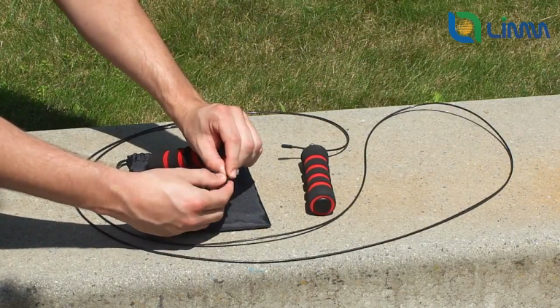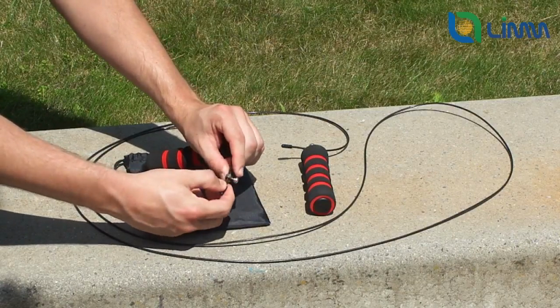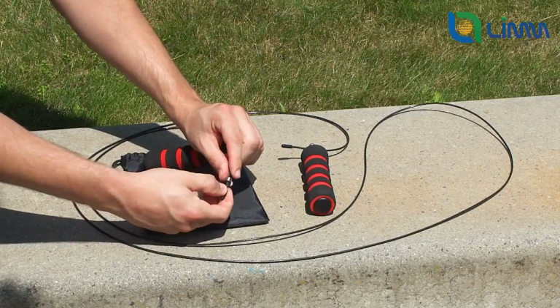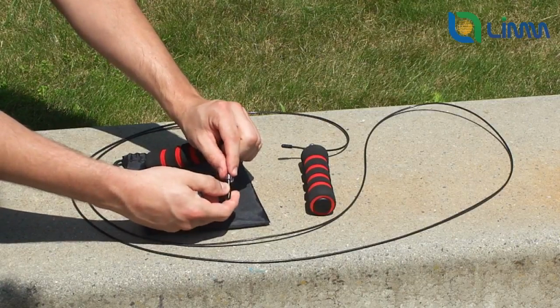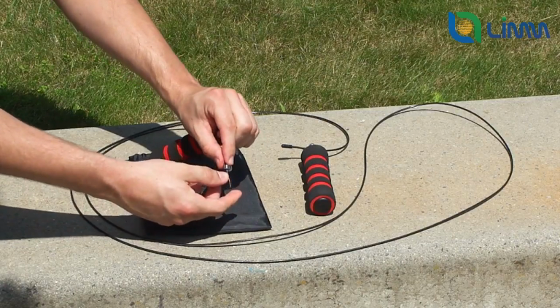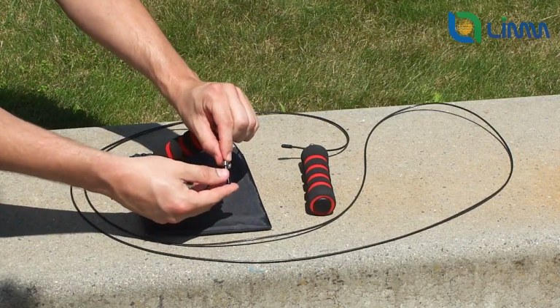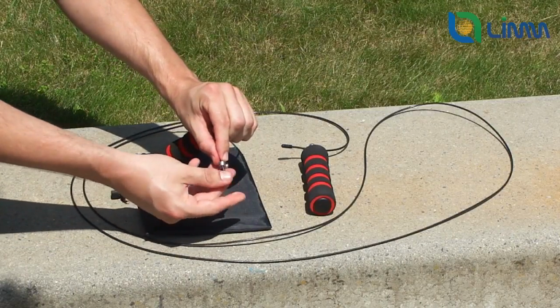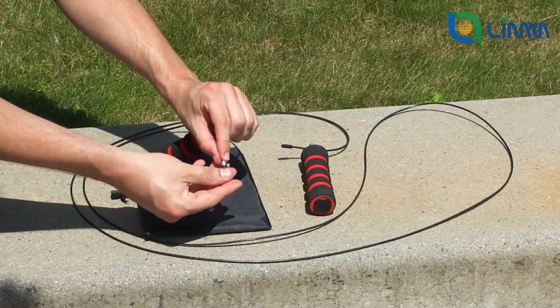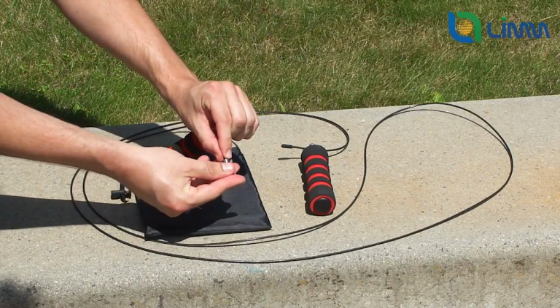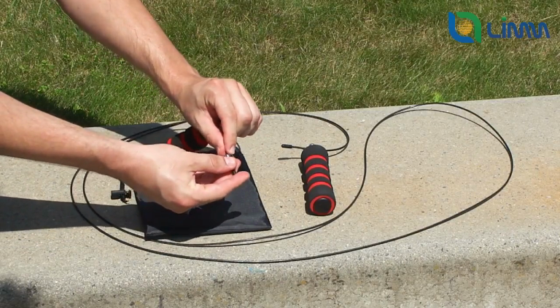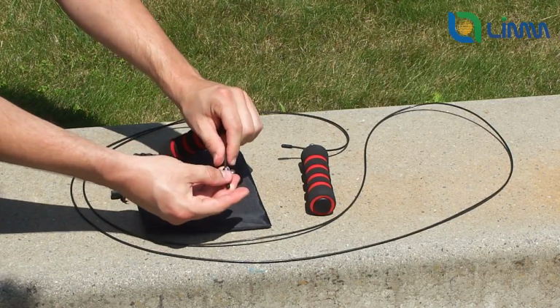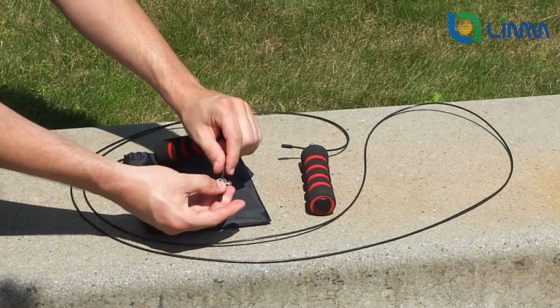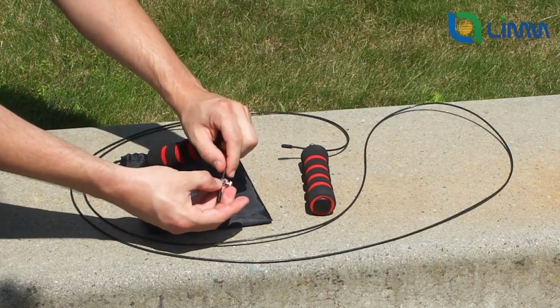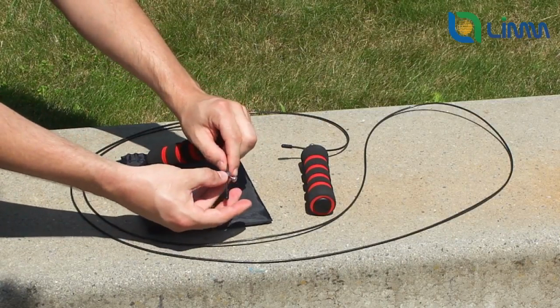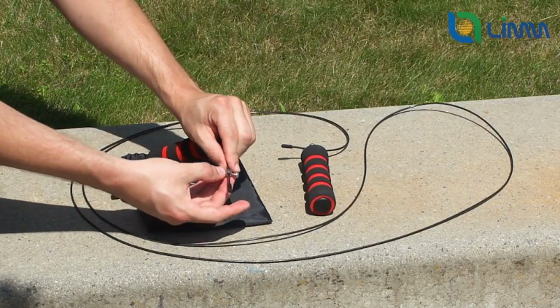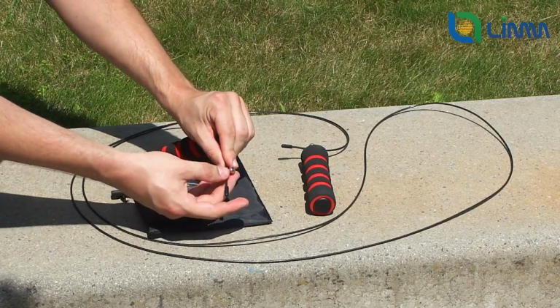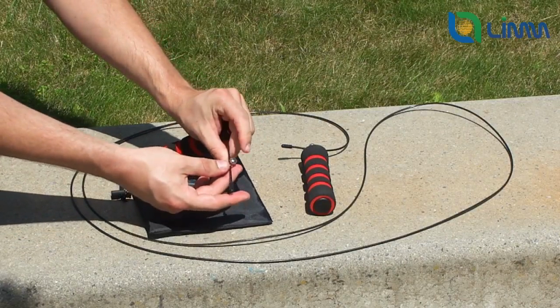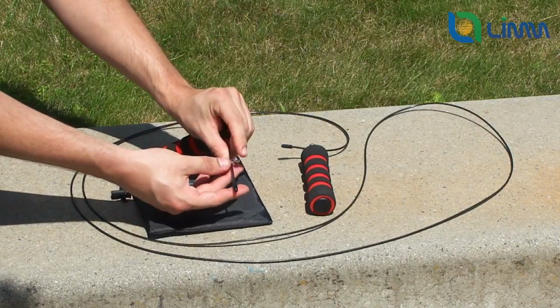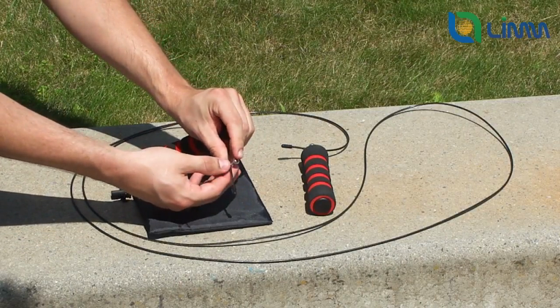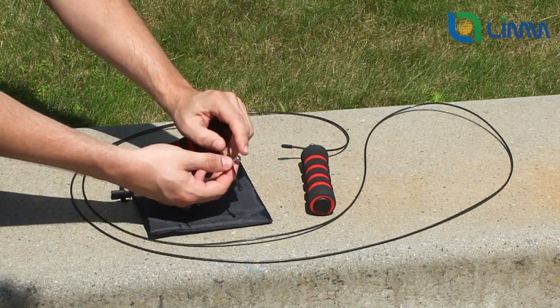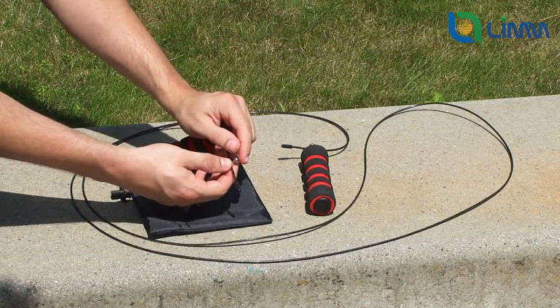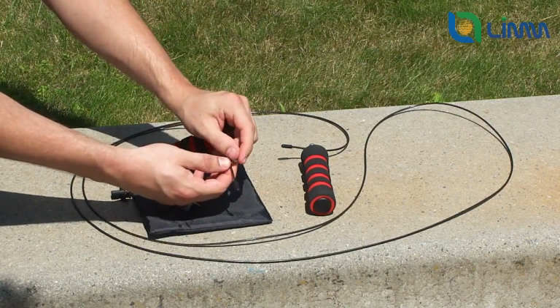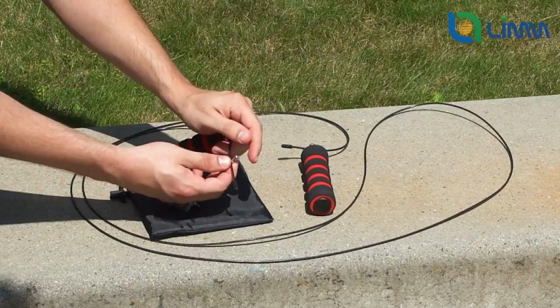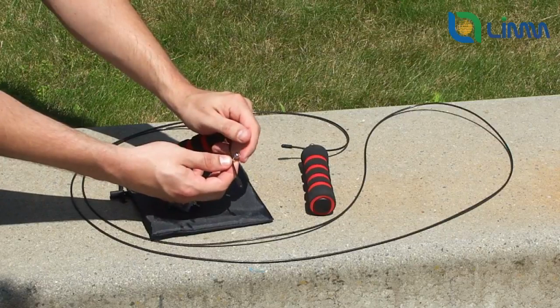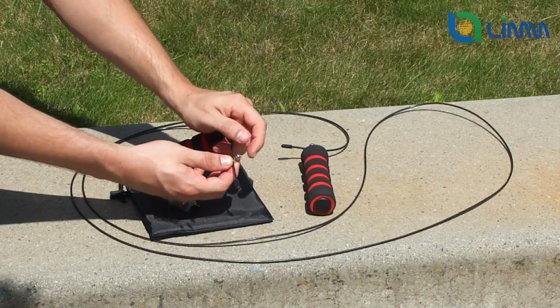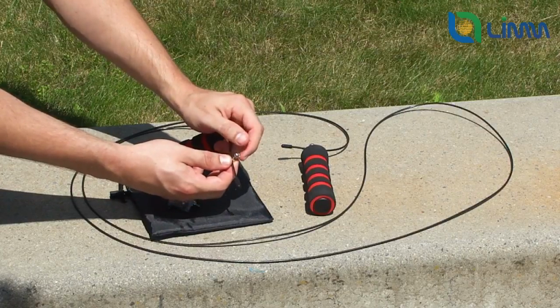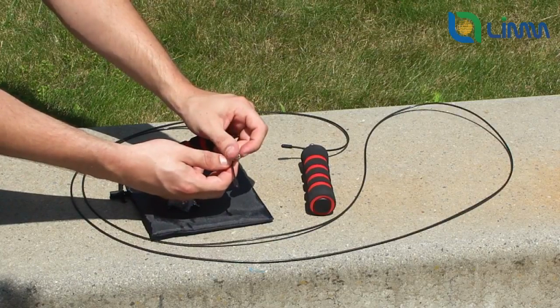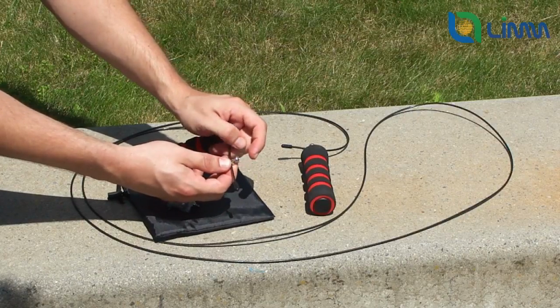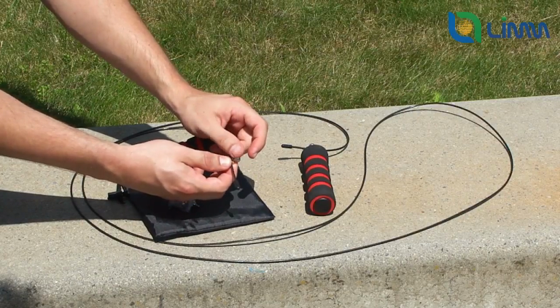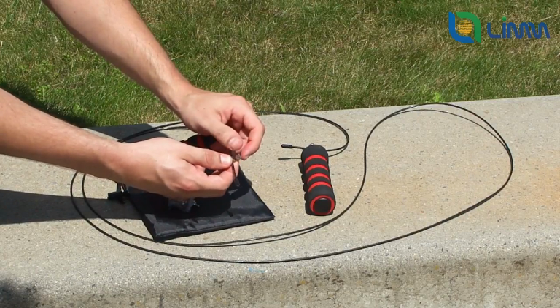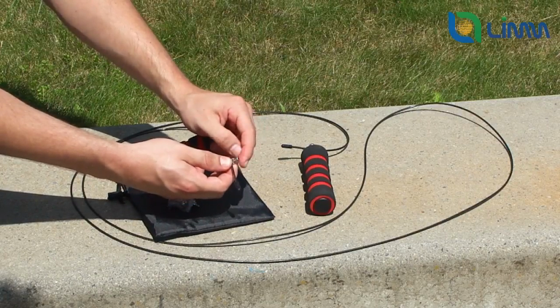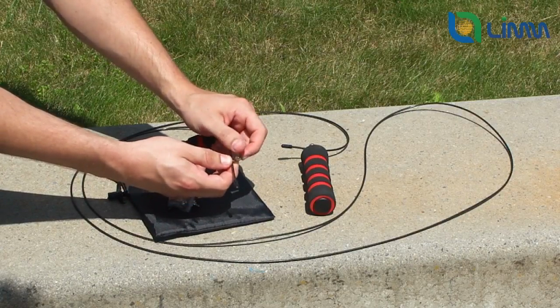Finally, move the circle with the screw to the position you want so that the rope has the desired length, and tighten the screw.